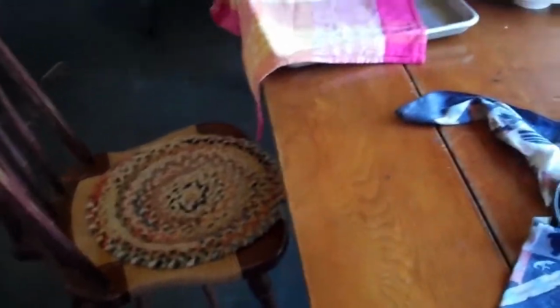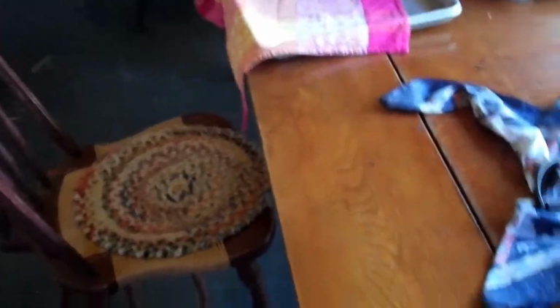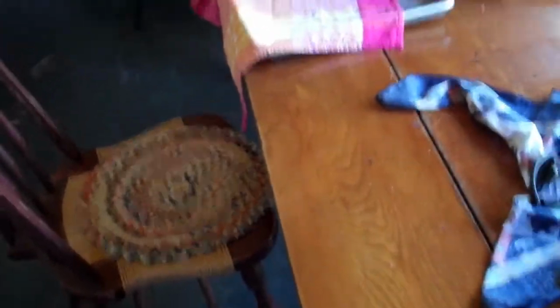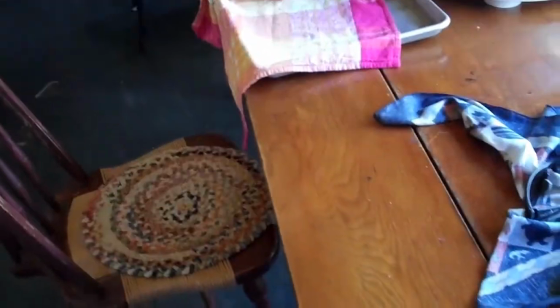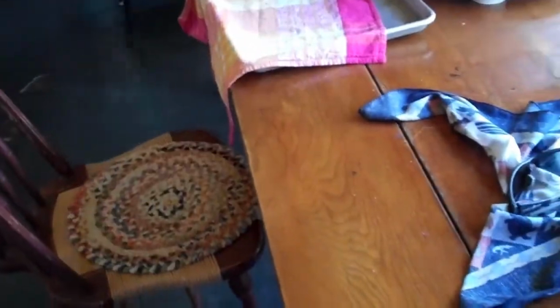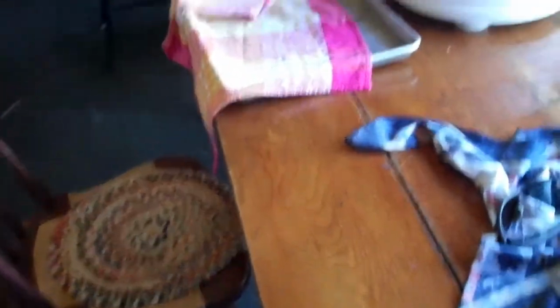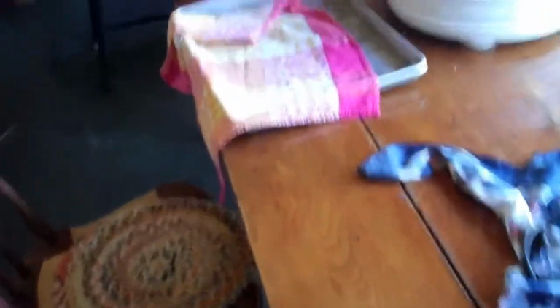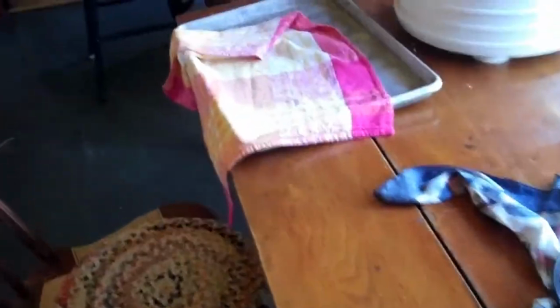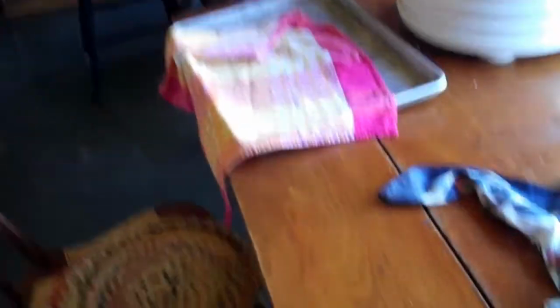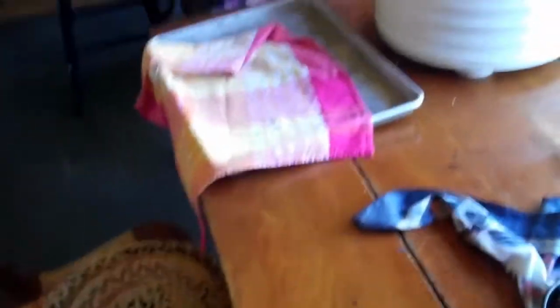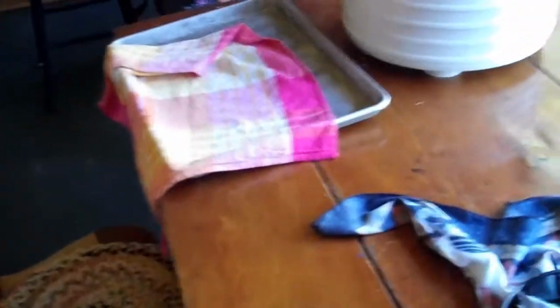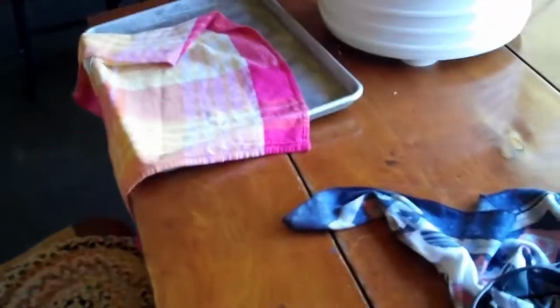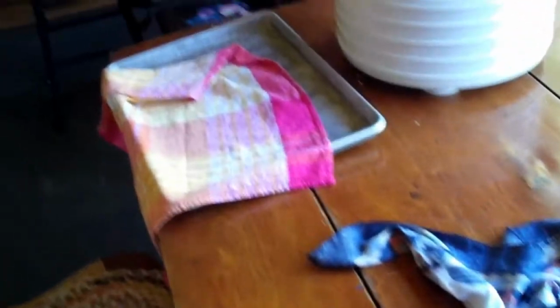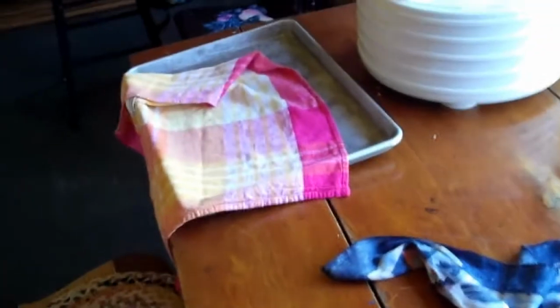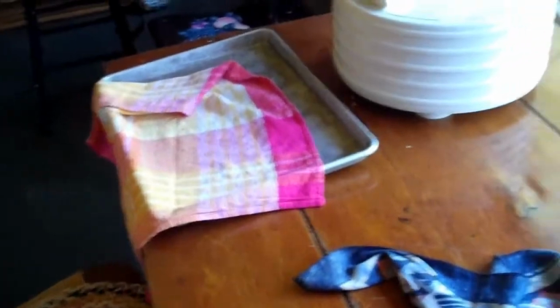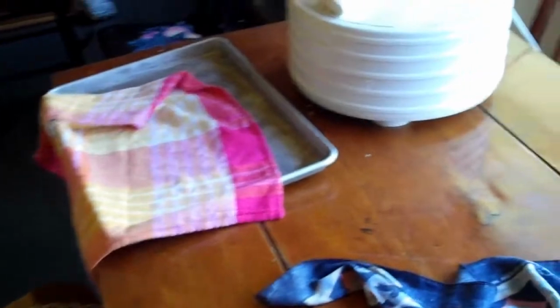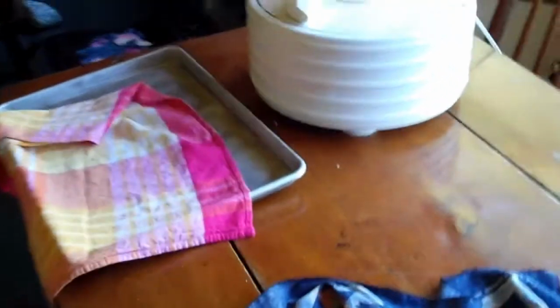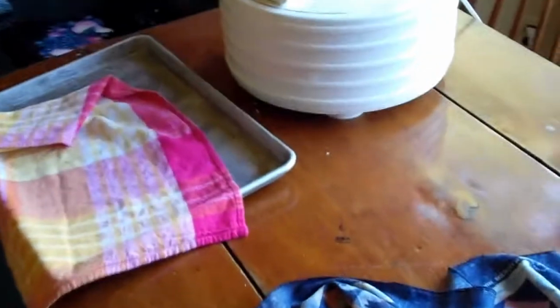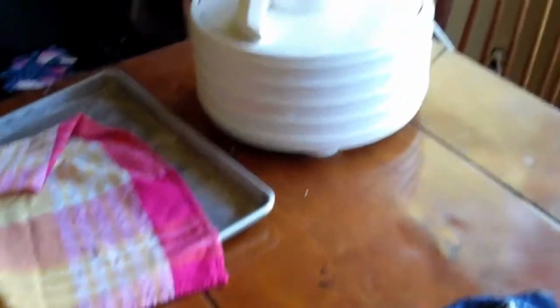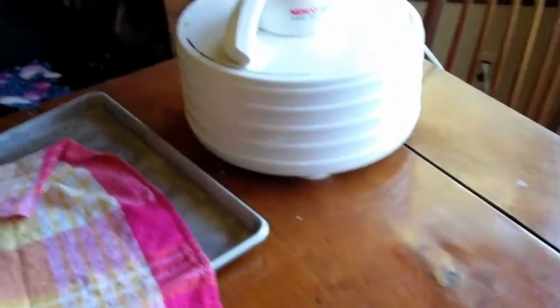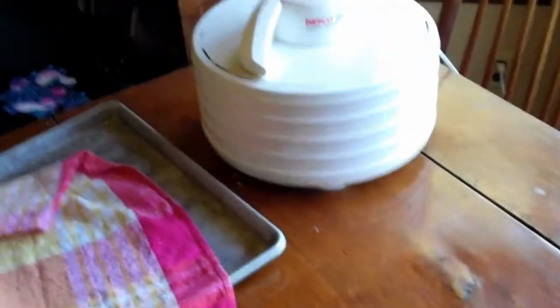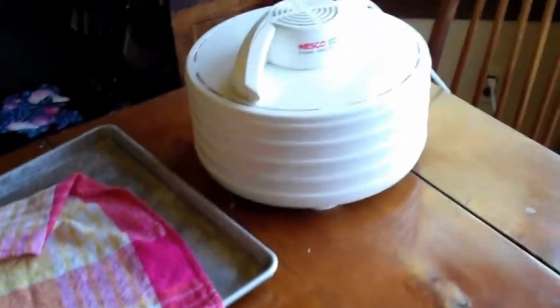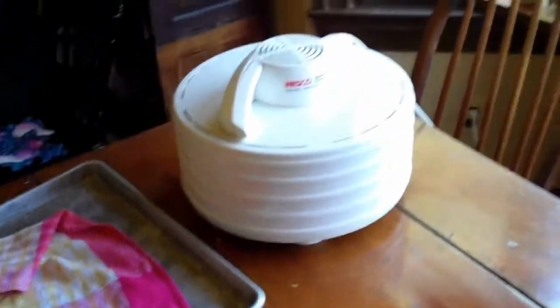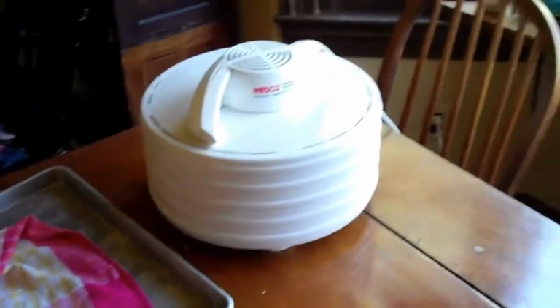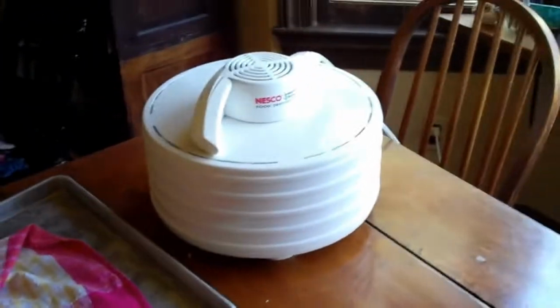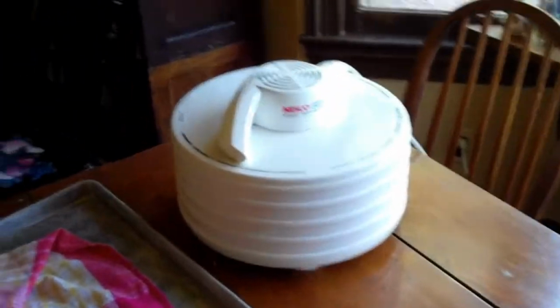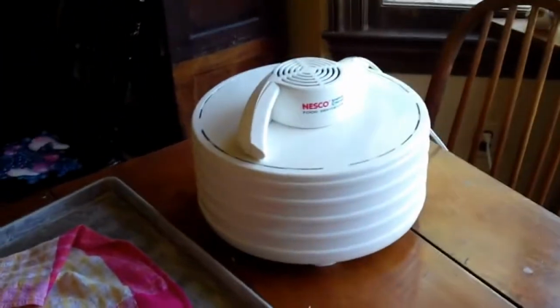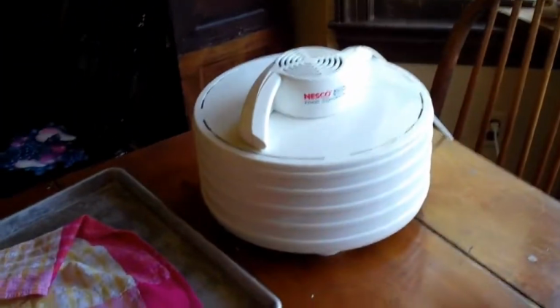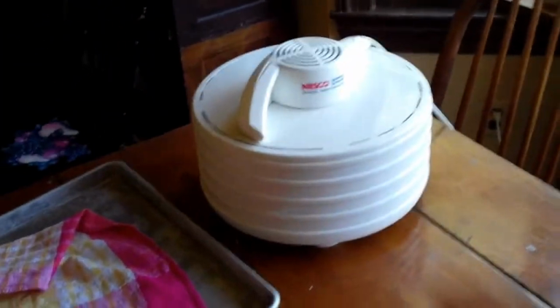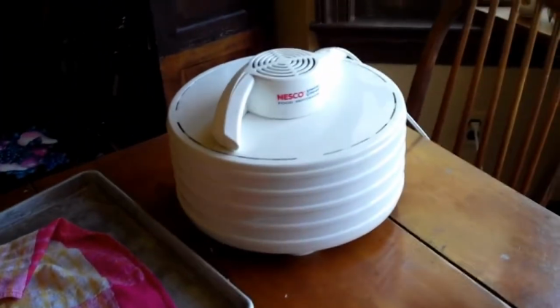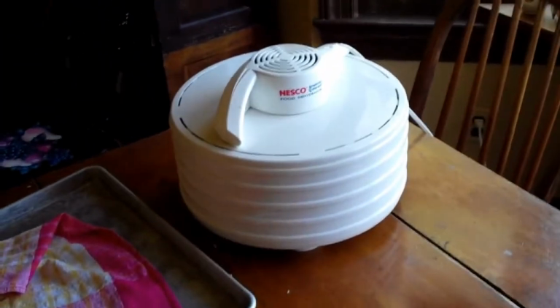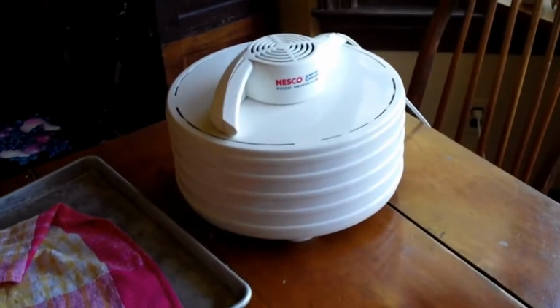This is my current dehydrator. I have a new one on order. Let me just turn this off and show you.